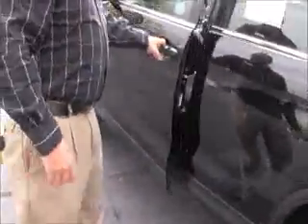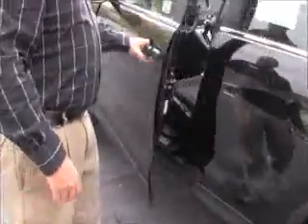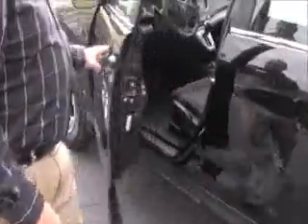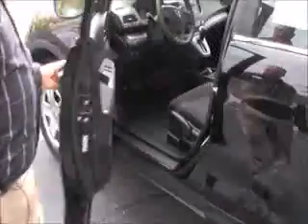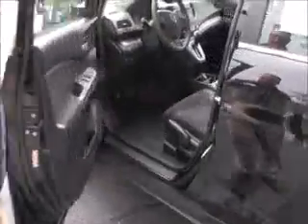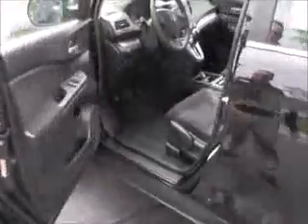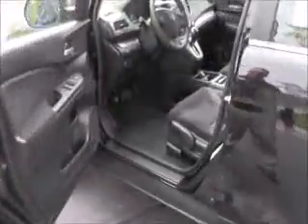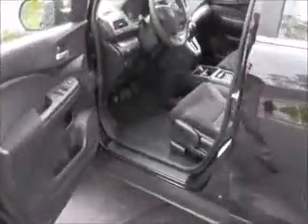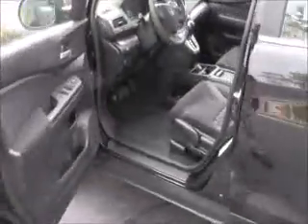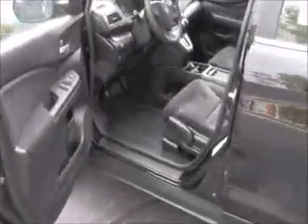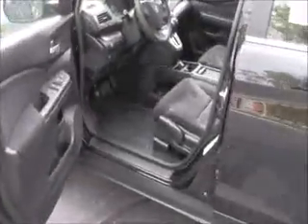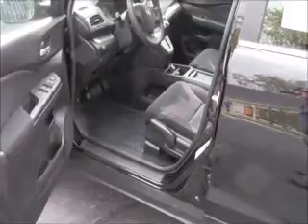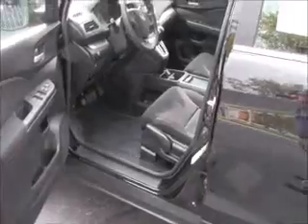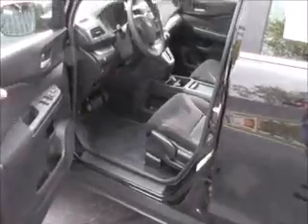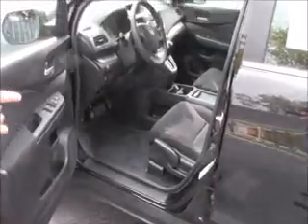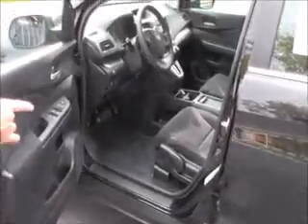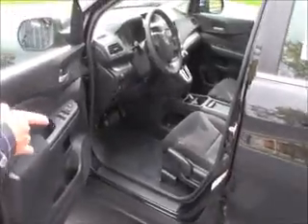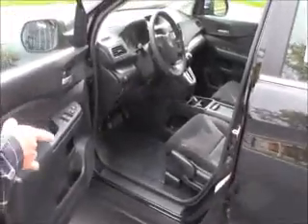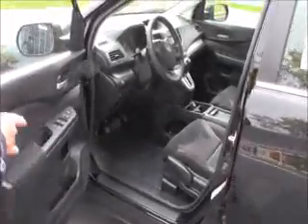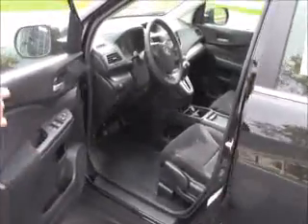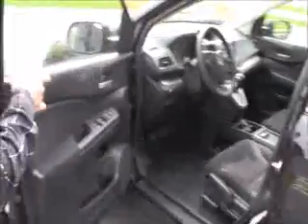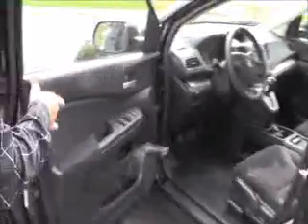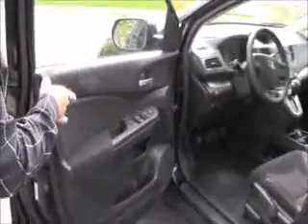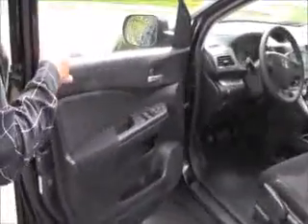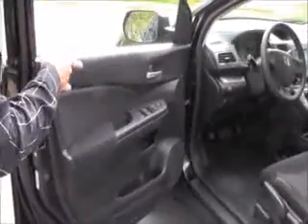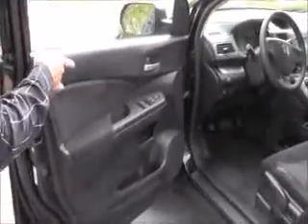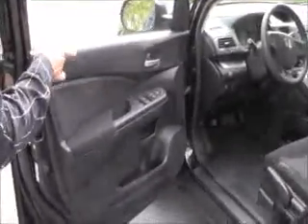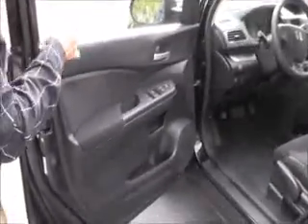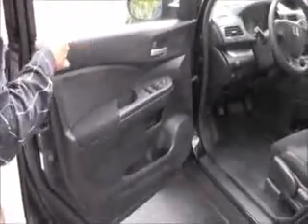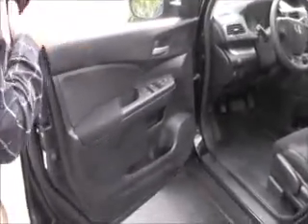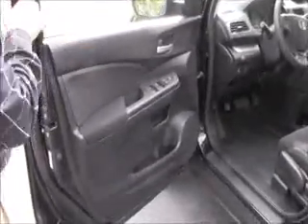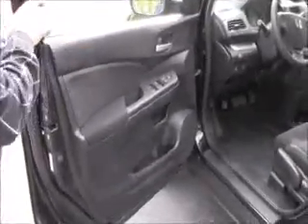You do have your manual adjustments including height adjustment on the driver seat, power windows, power locks, power mirrors.